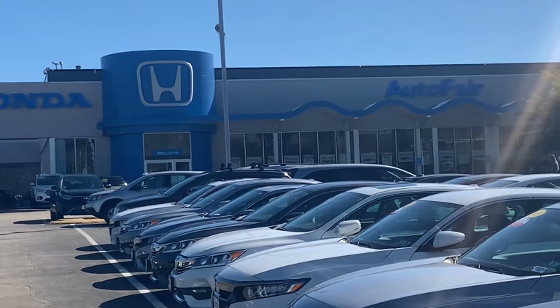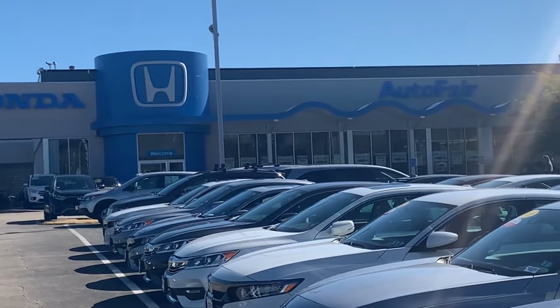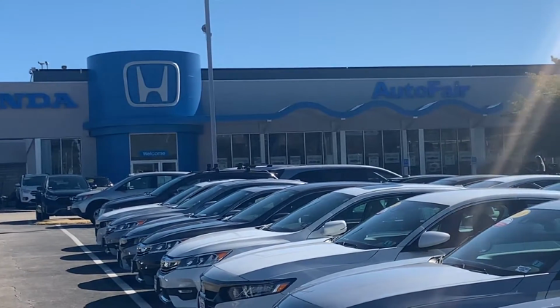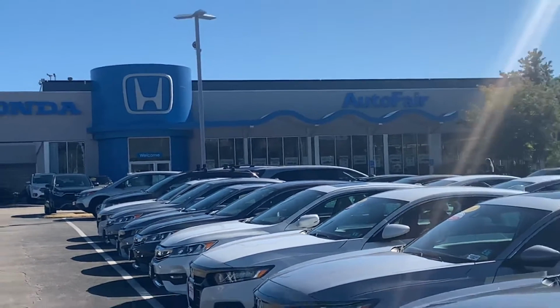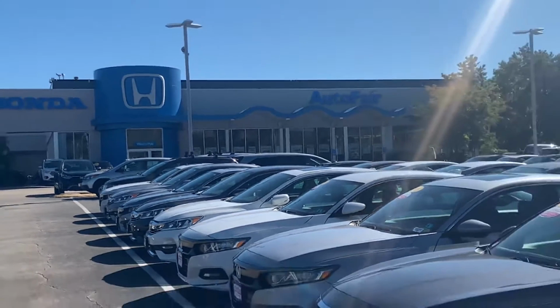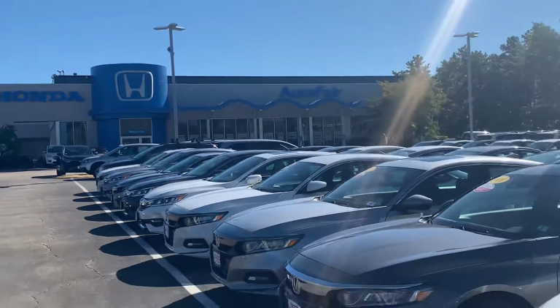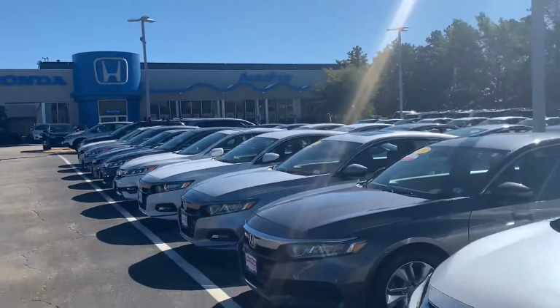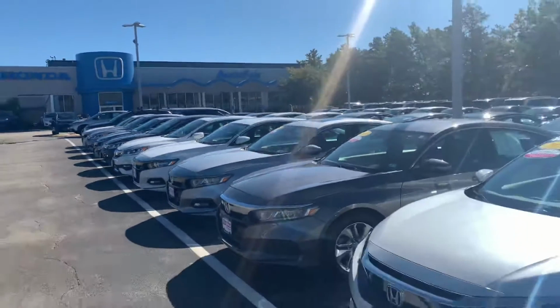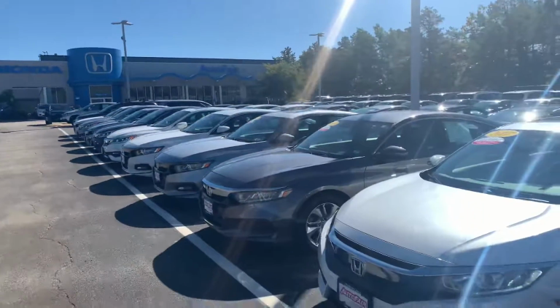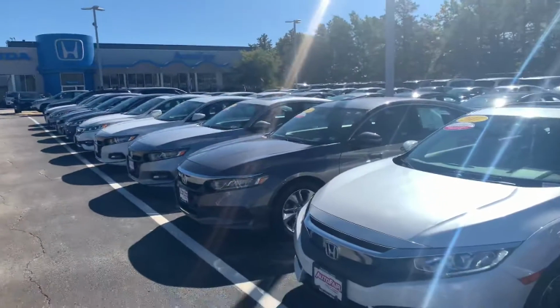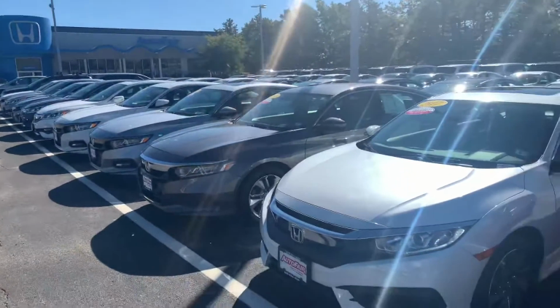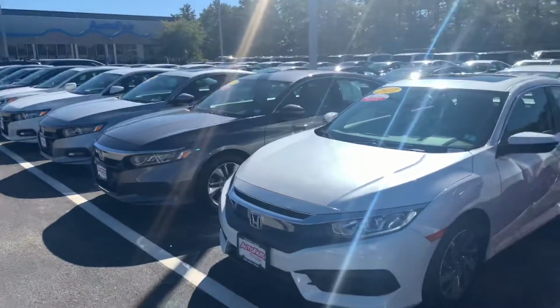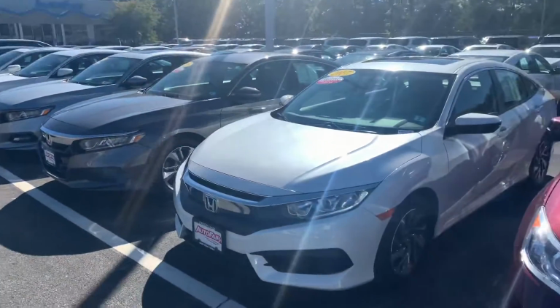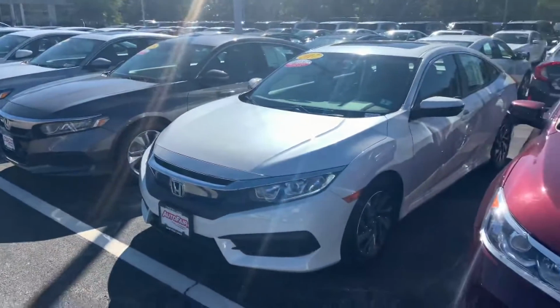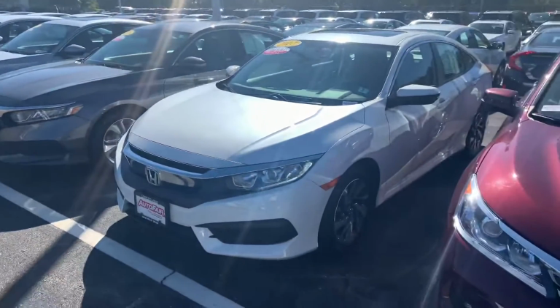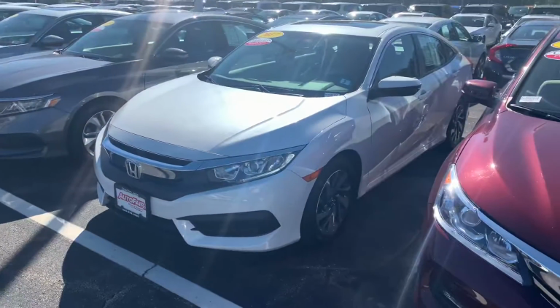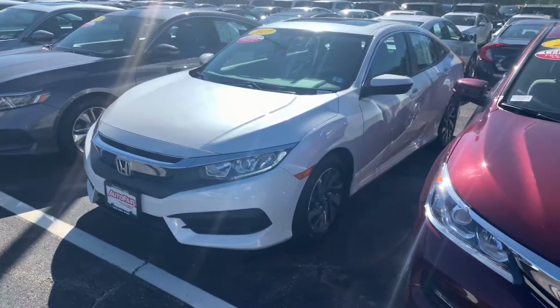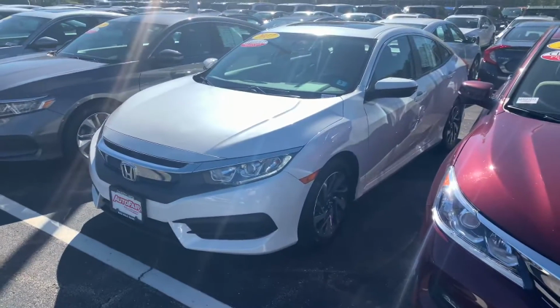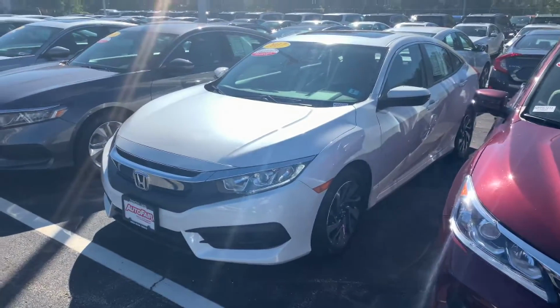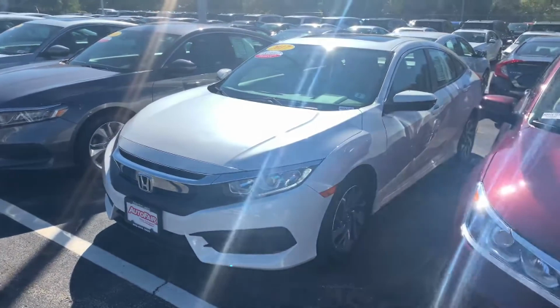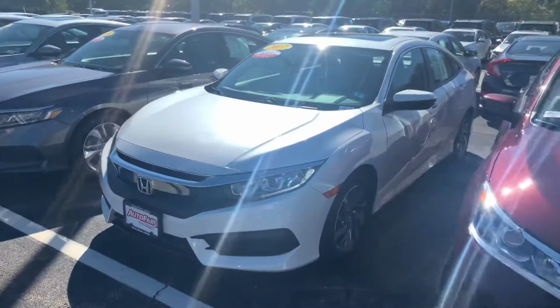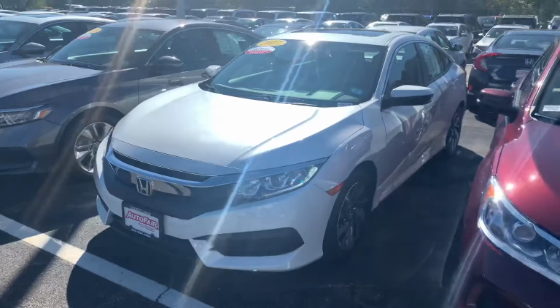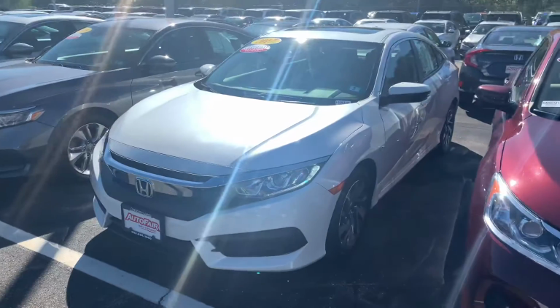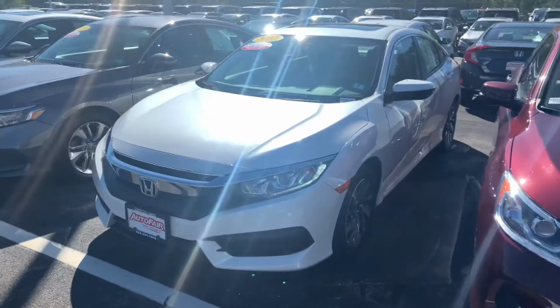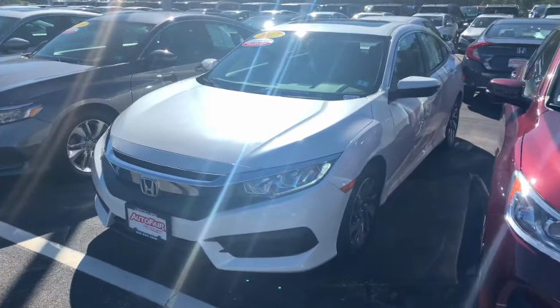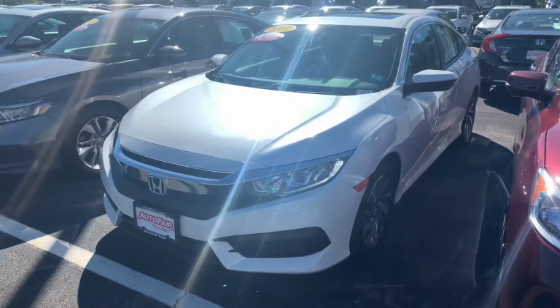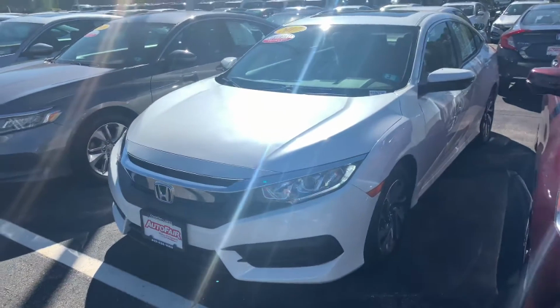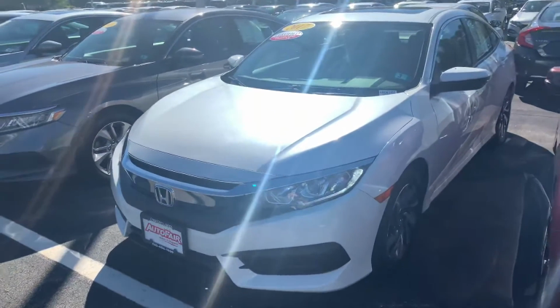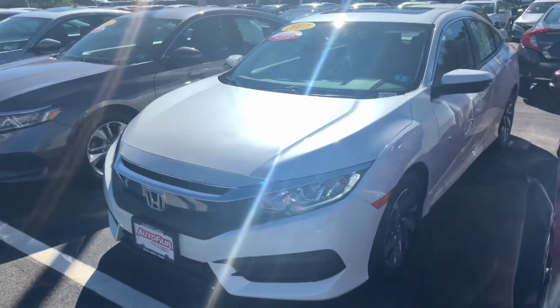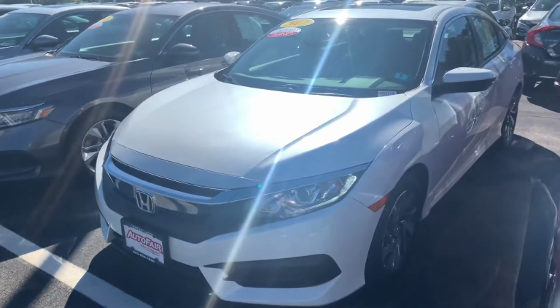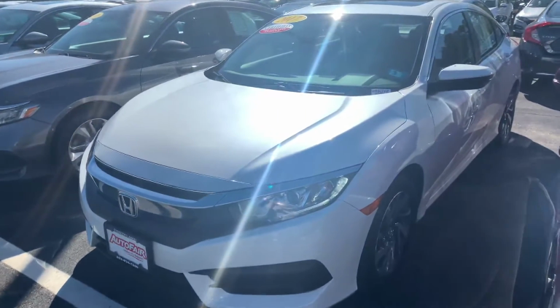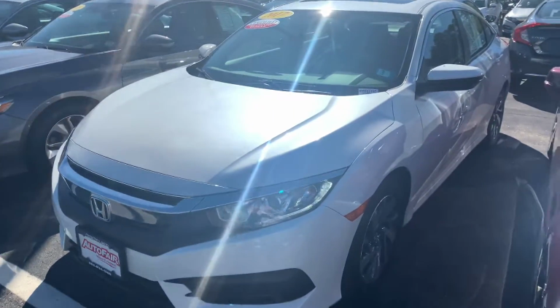Hey there, Michael. This is Bob Black over at AutoFair Honda in Manchester, New Hampshire. Thank you for your interest in a 2017 Honda Civic EX.